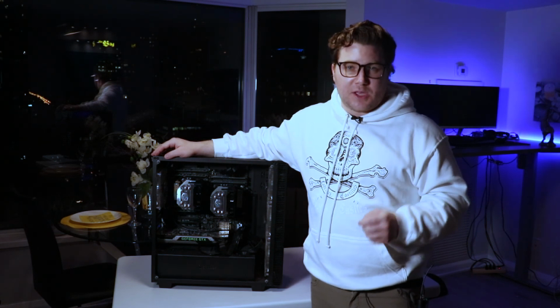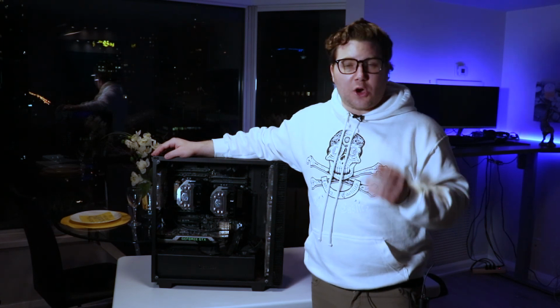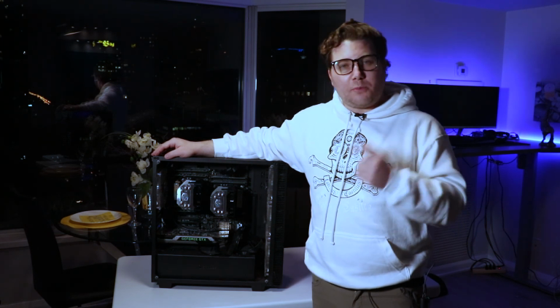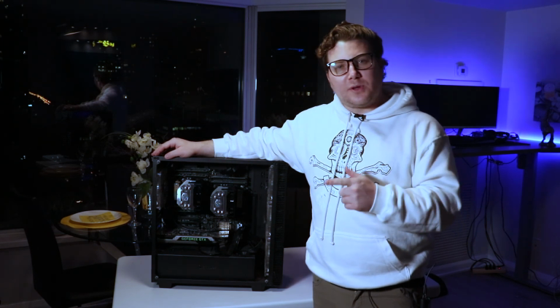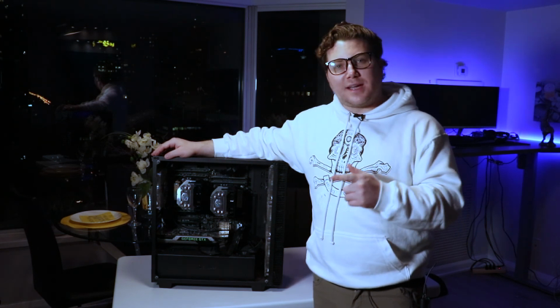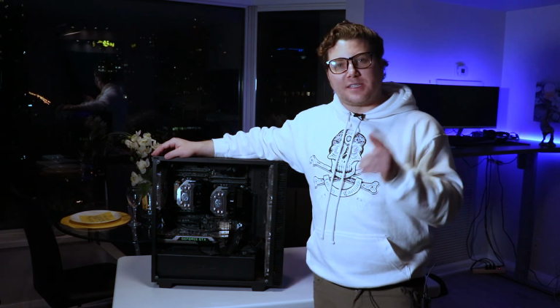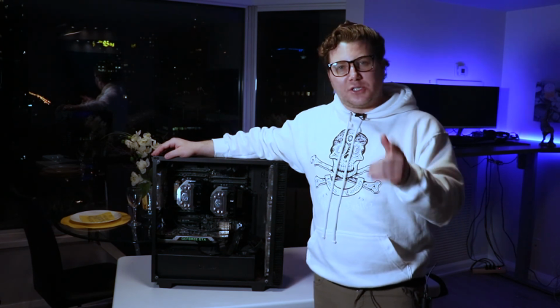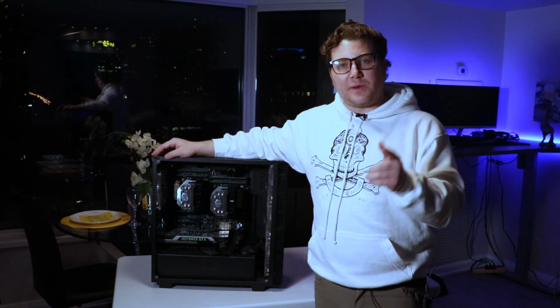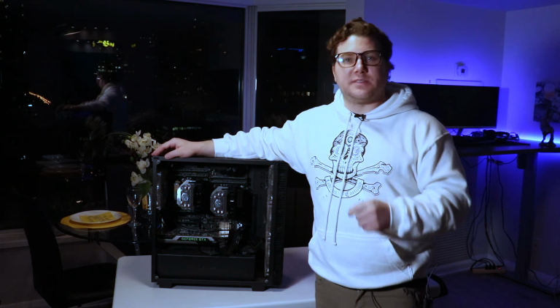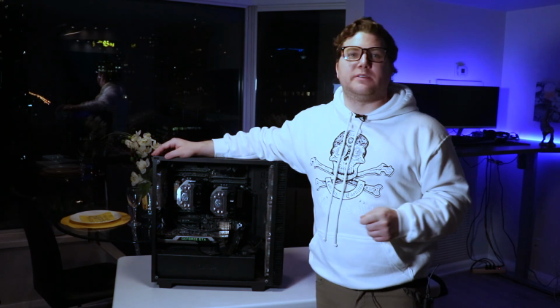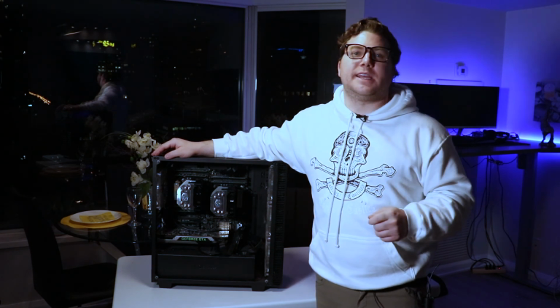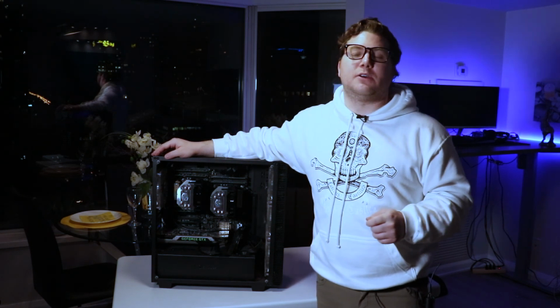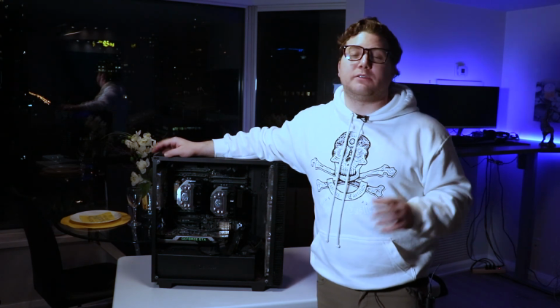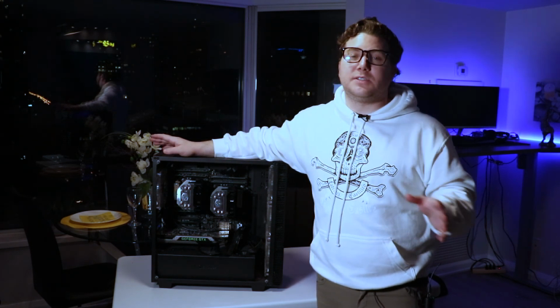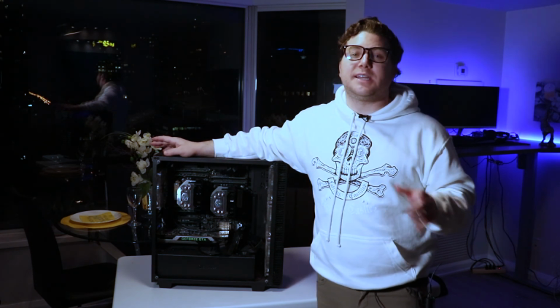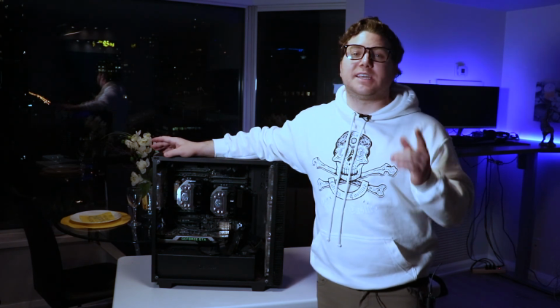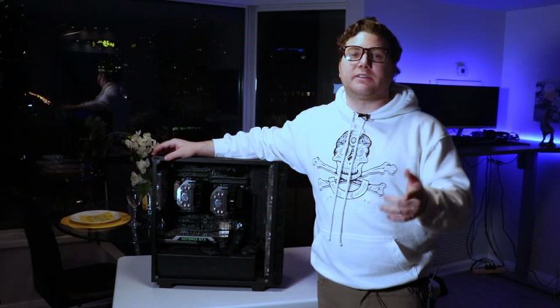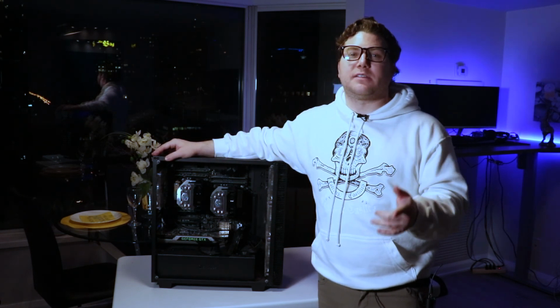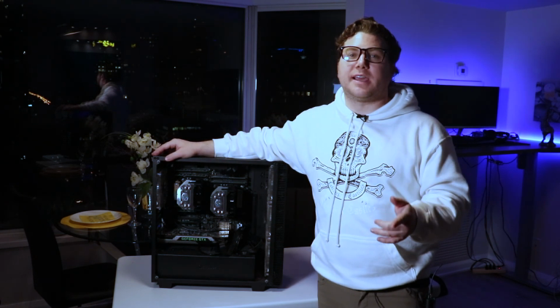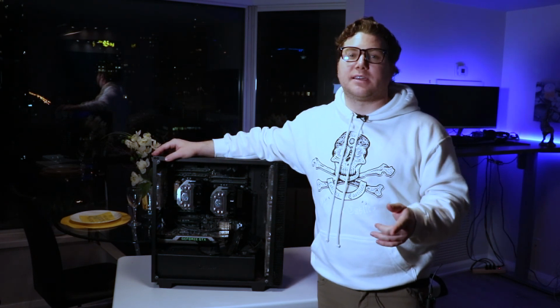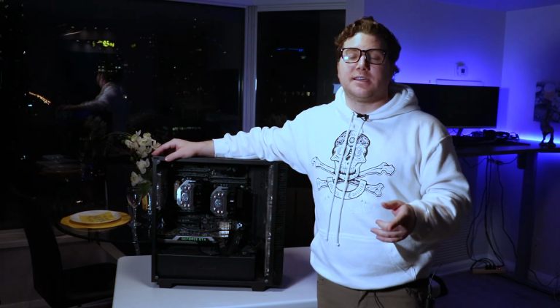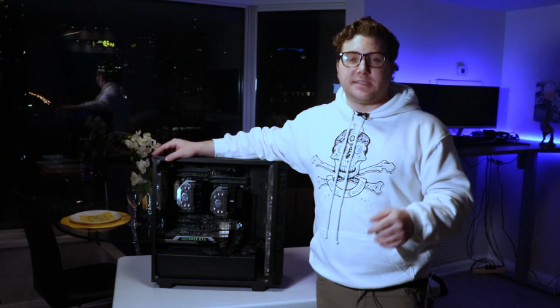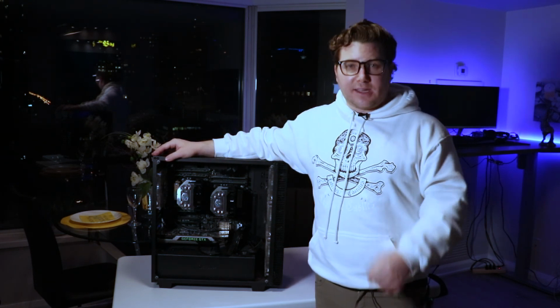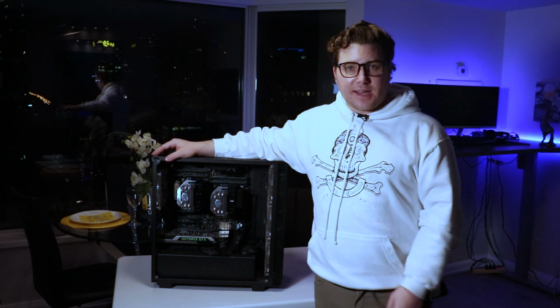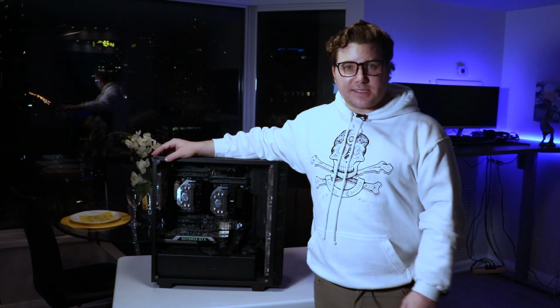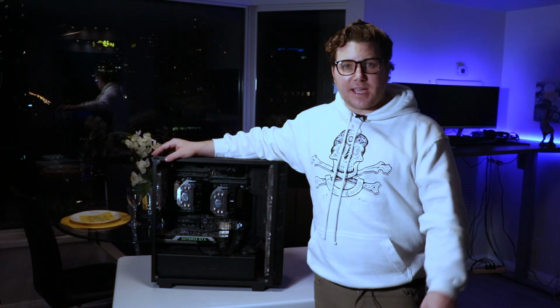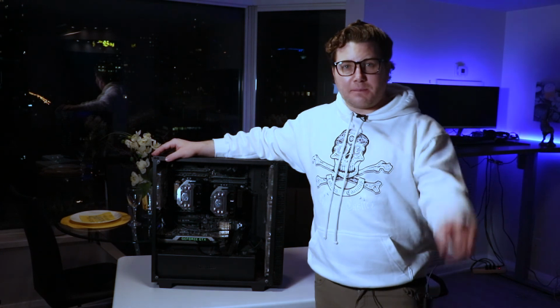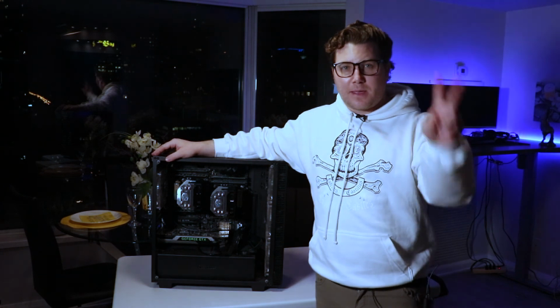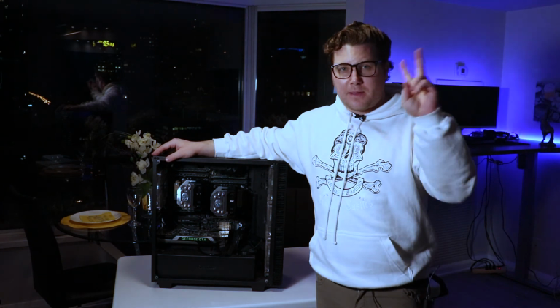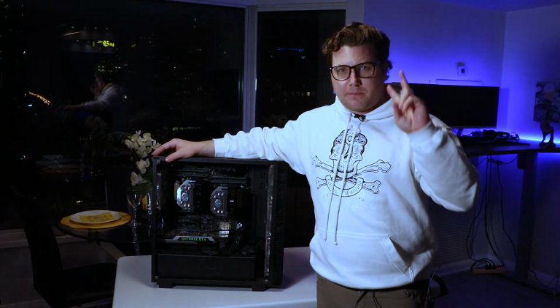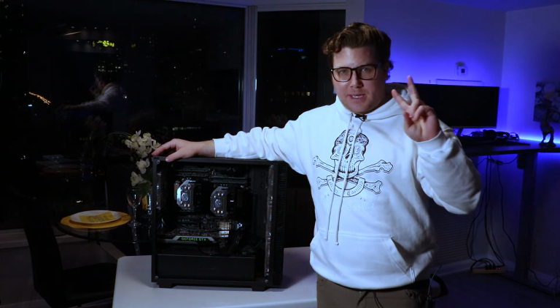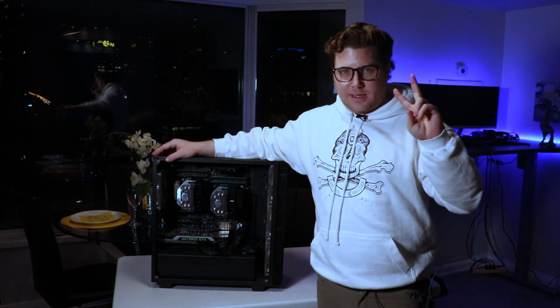Hope you guys enjoyed this video. If you did, give it a like. Until next time, peace.